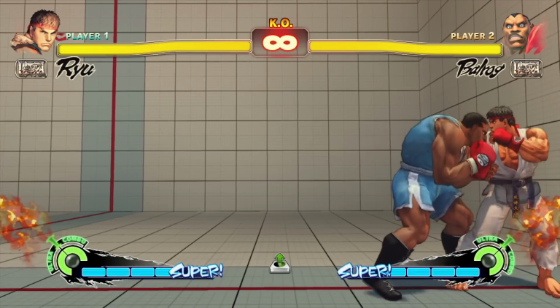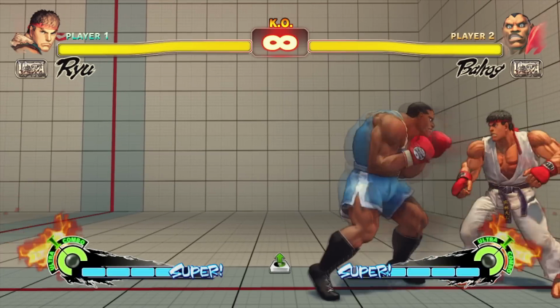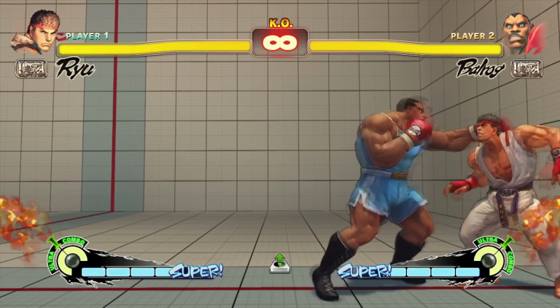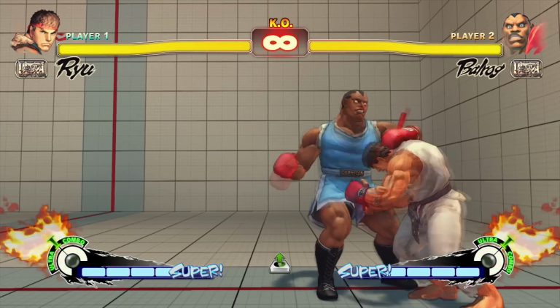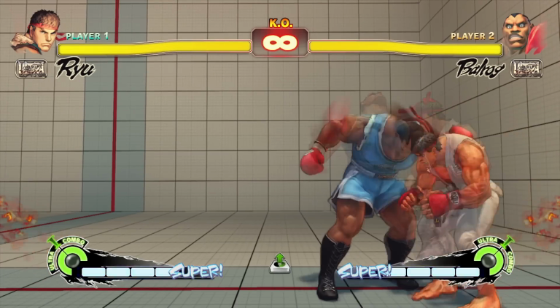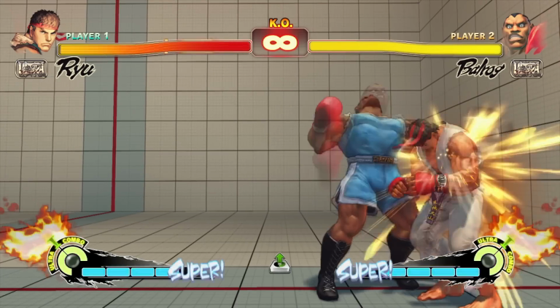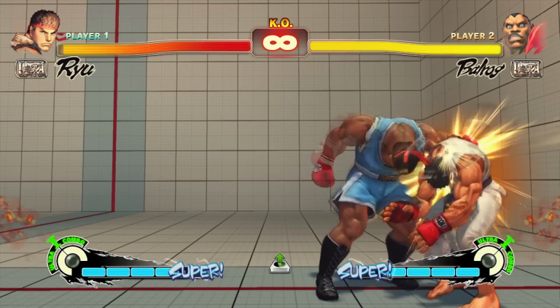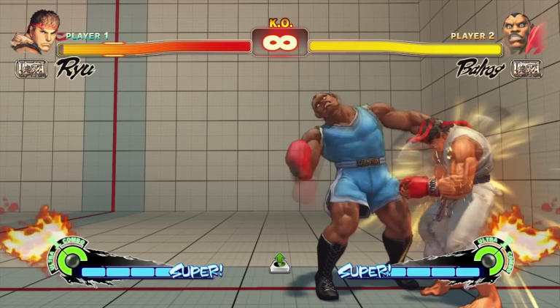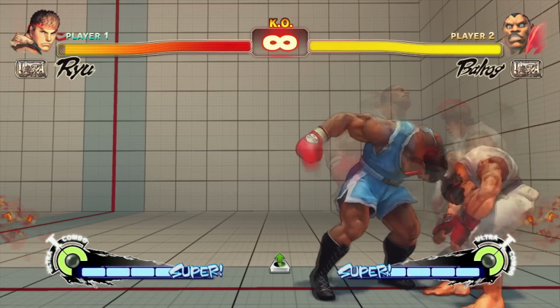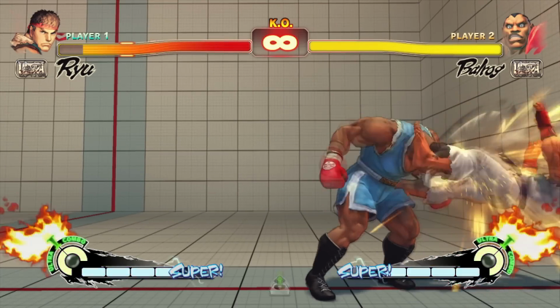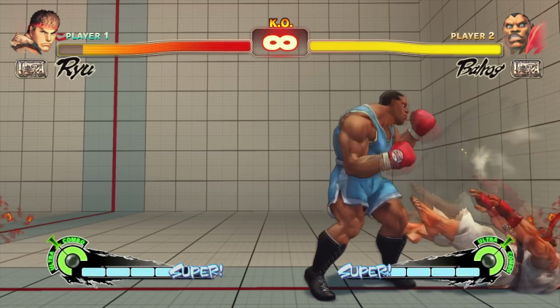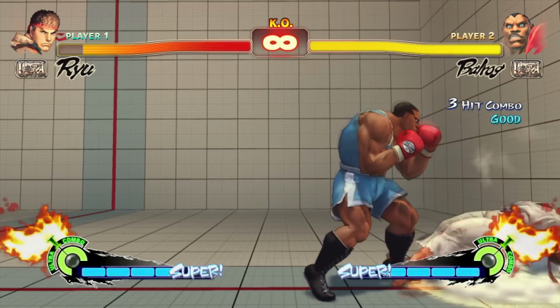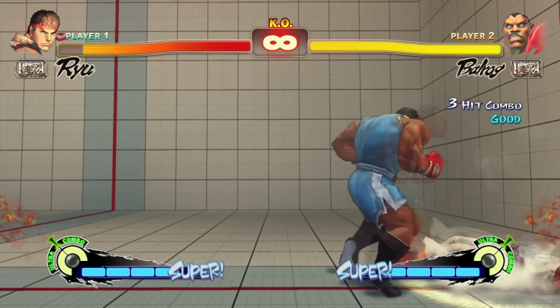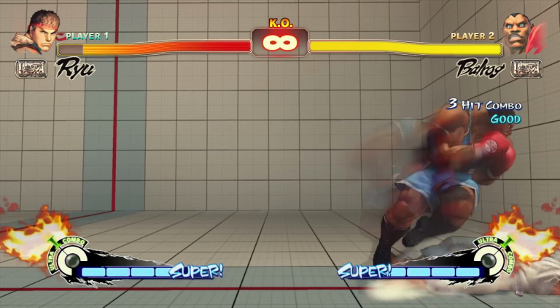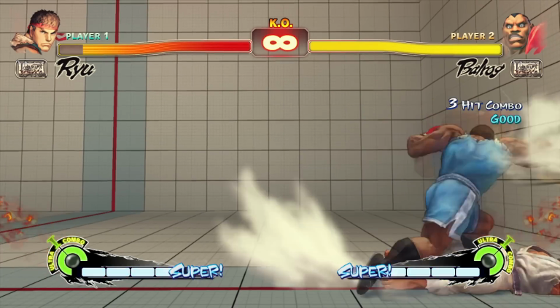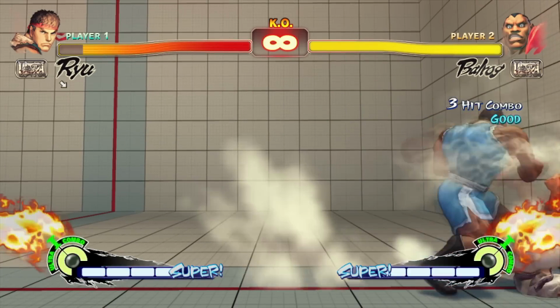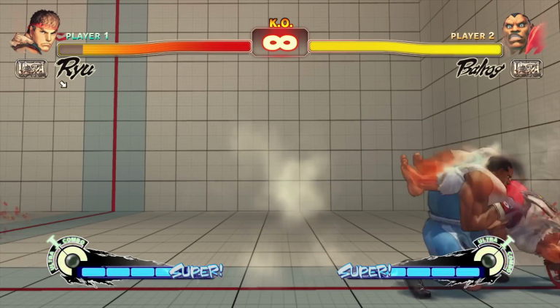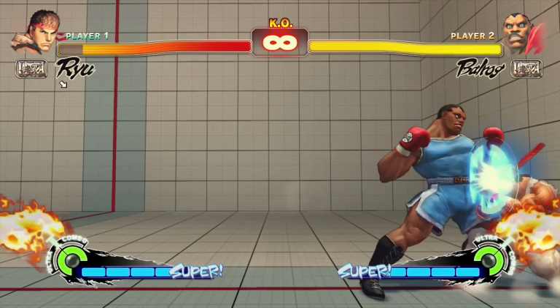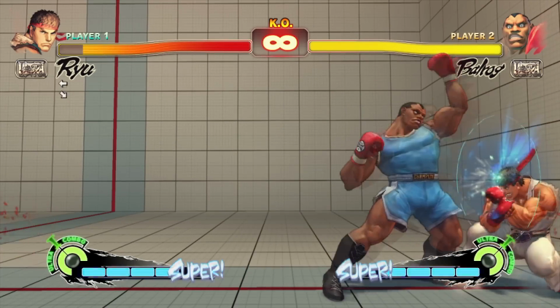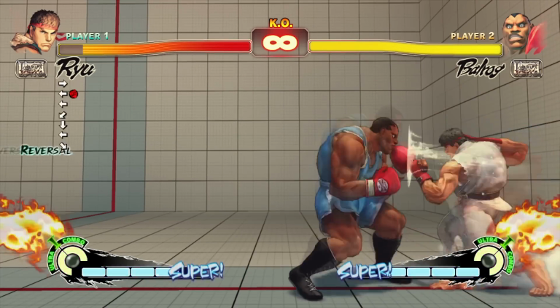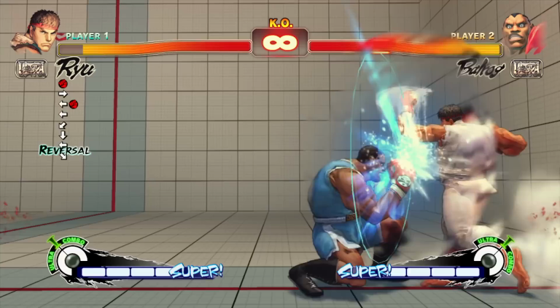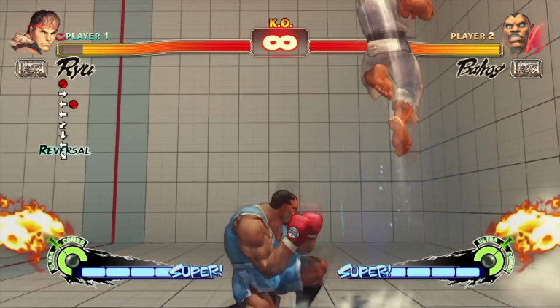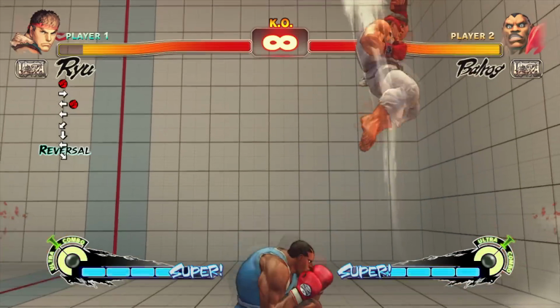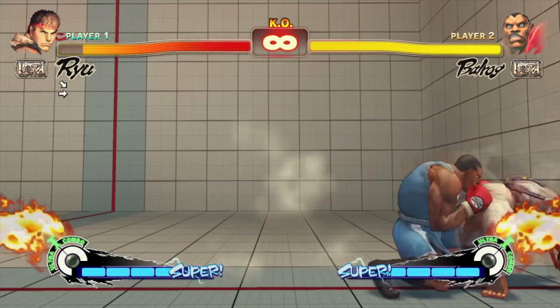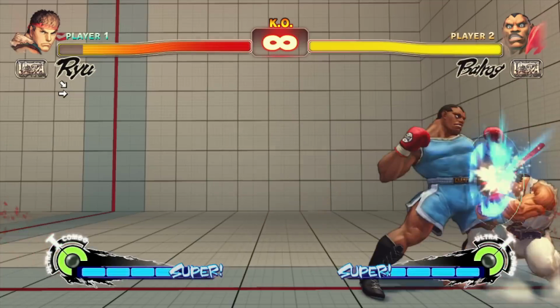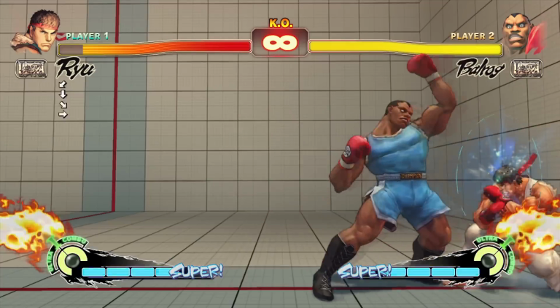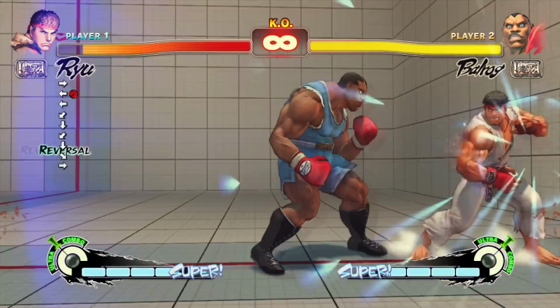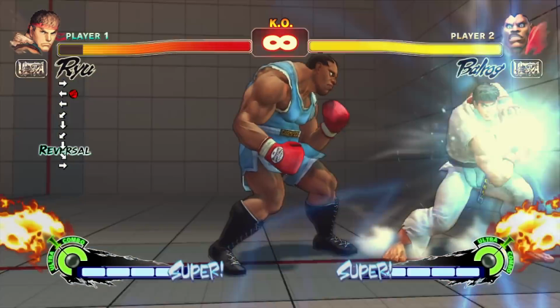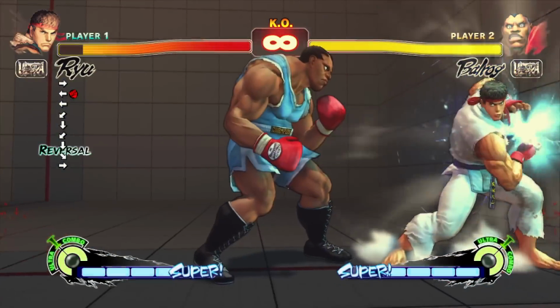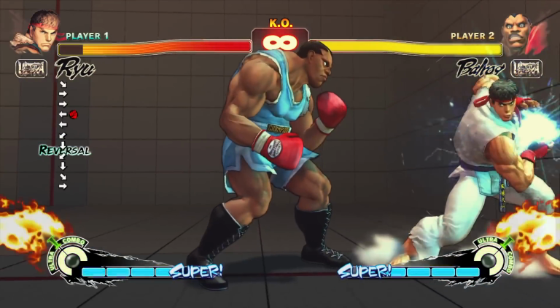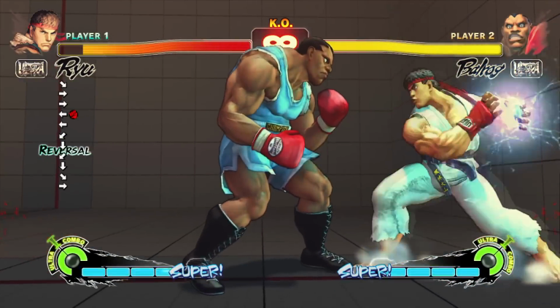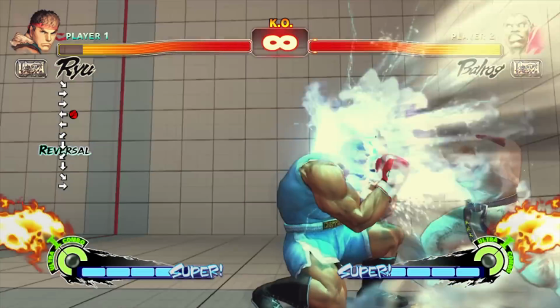Close standing medium punch is also minus two on block, so in case the frame trap does not land, you will not be punished by a mashed DP or super reversal for most characters.